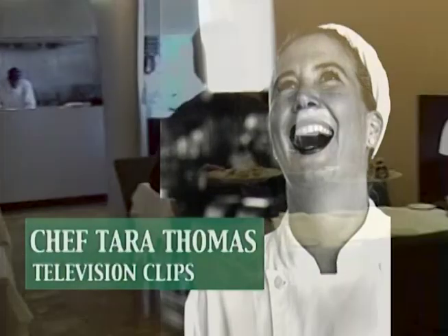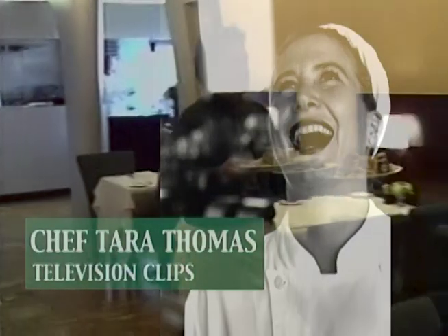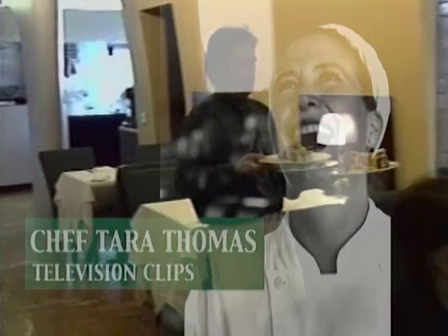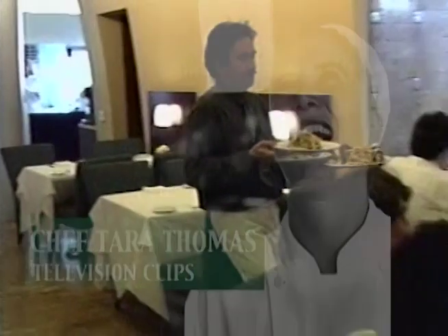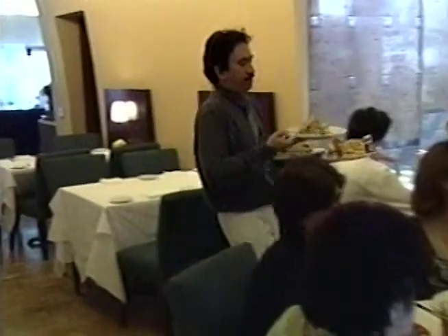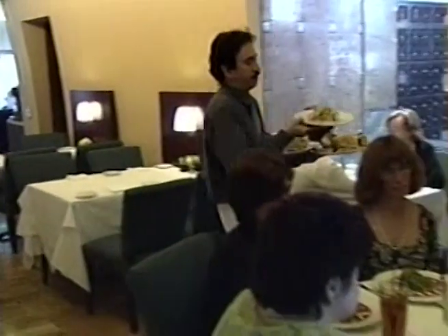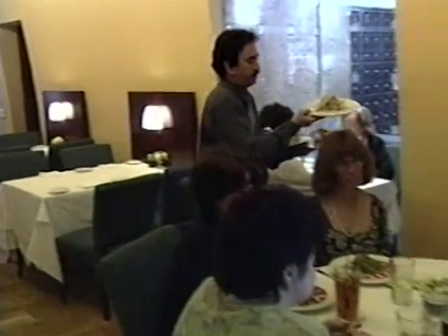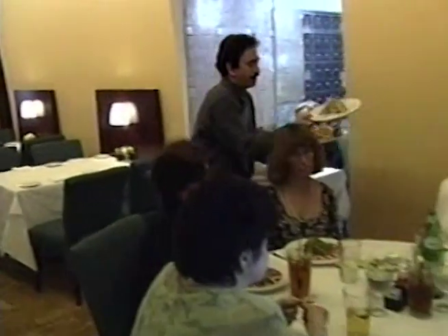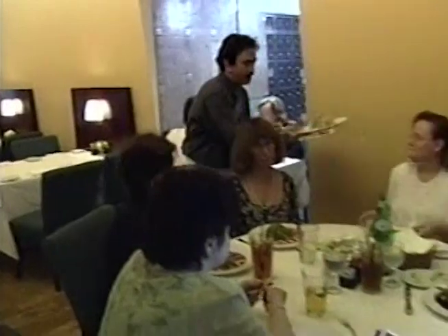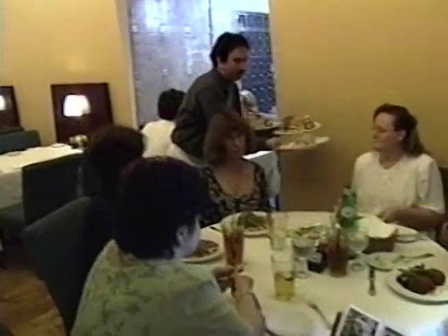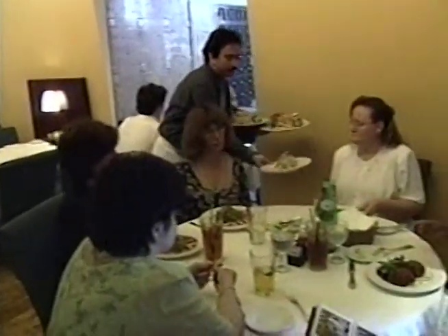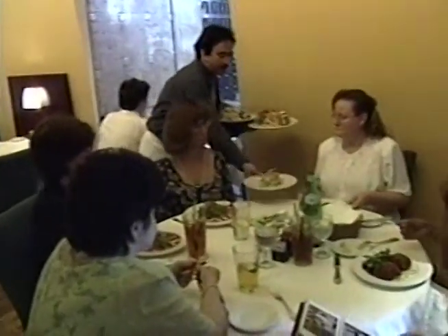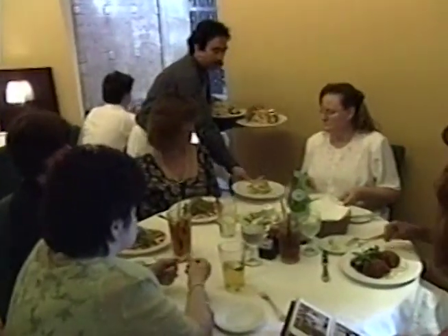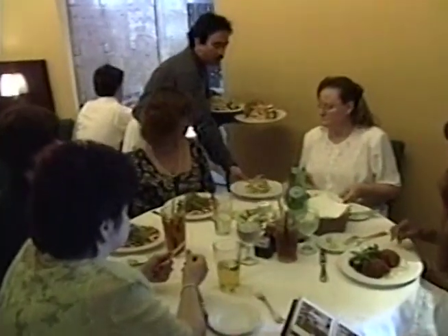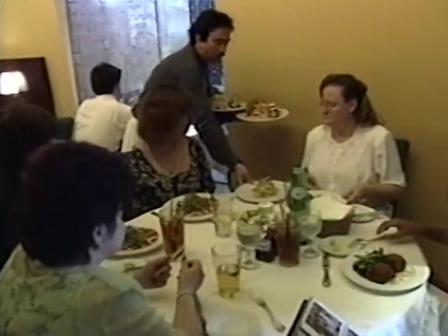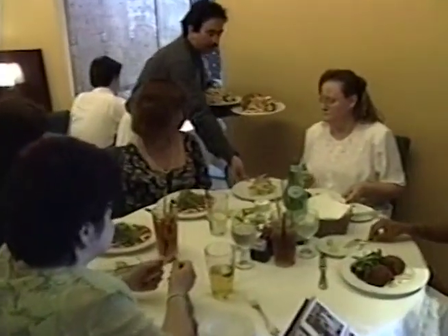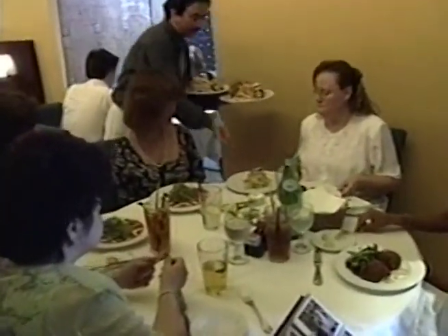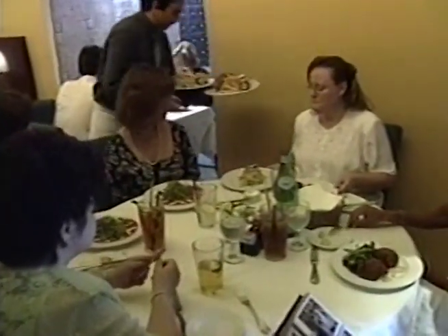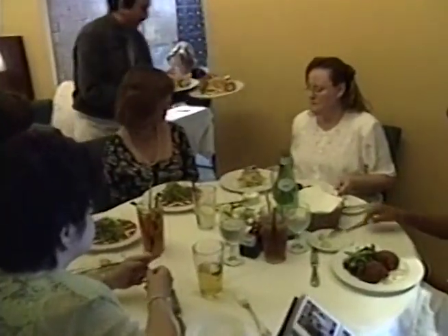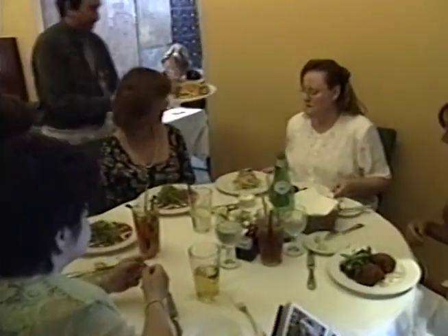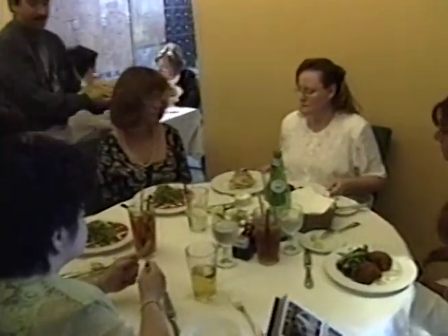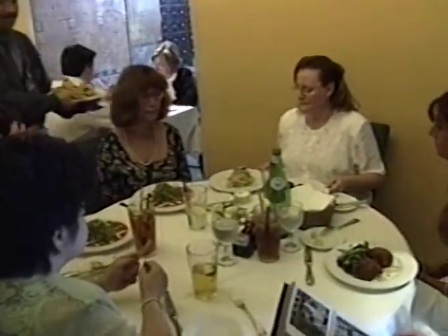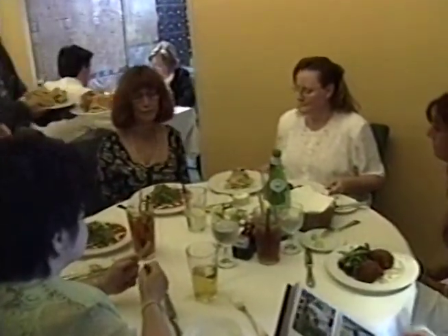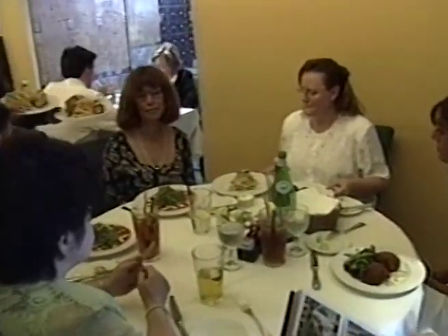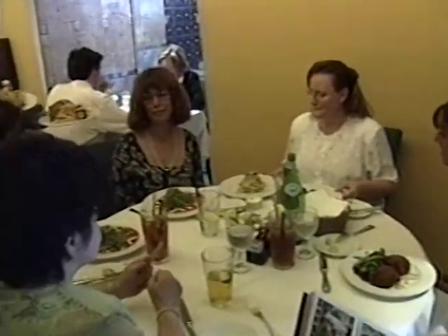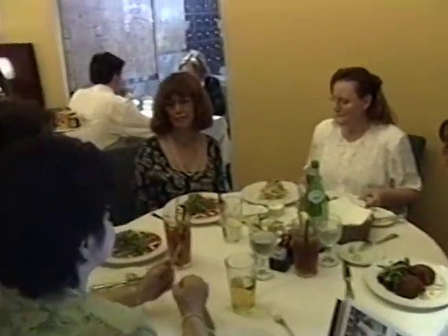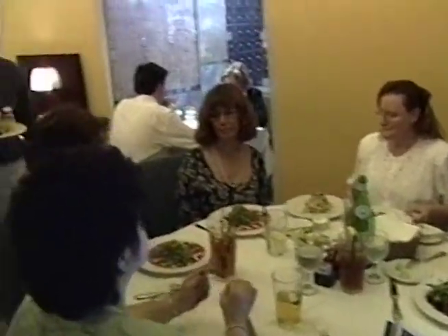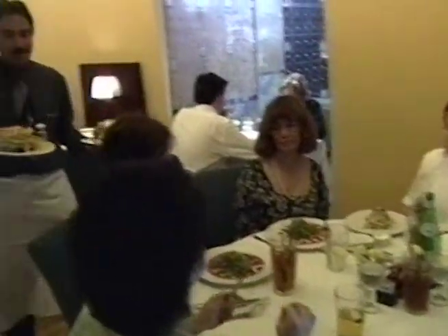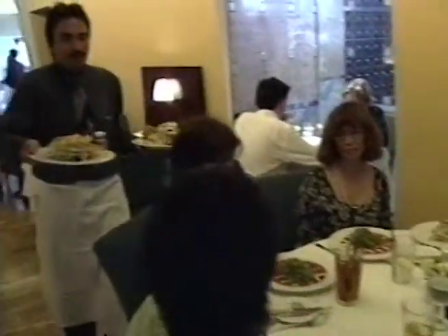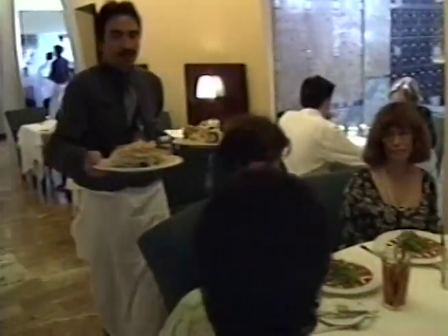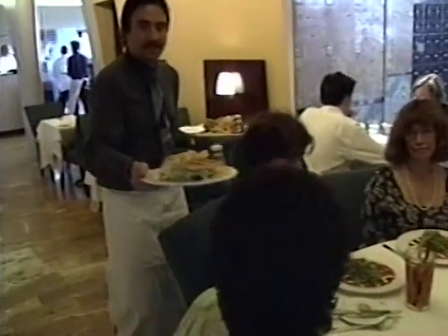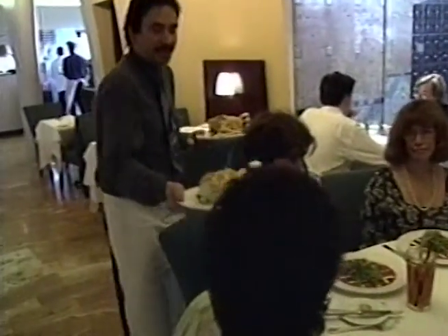We're off to one of LA's most exciting eateries, in of all places, a train station. Here's Pat.